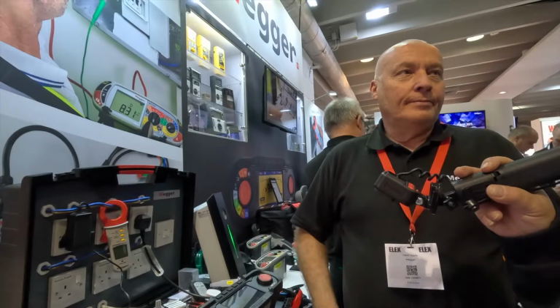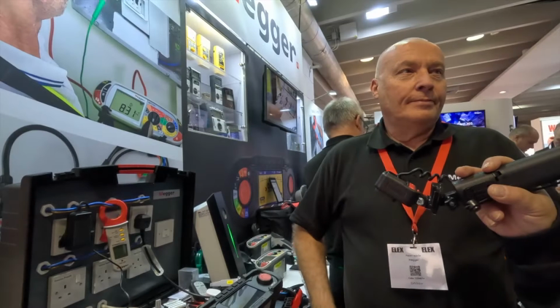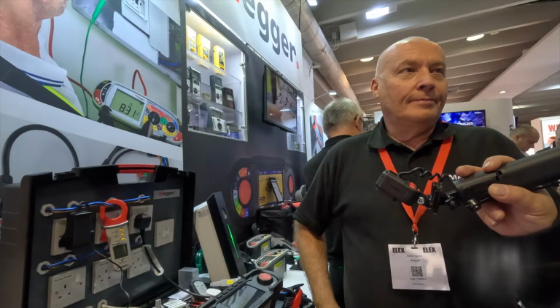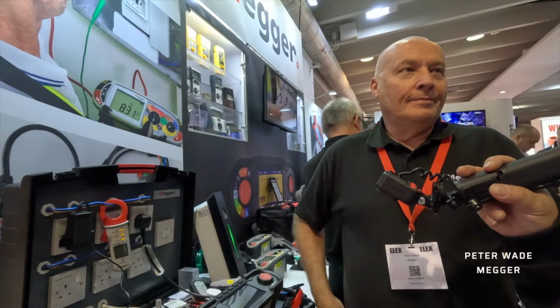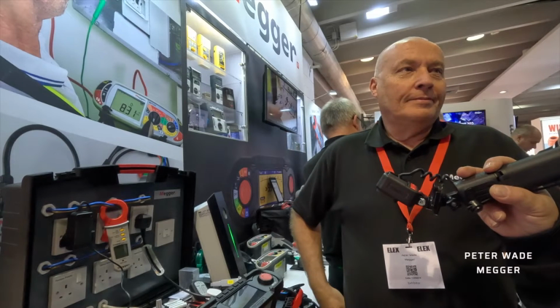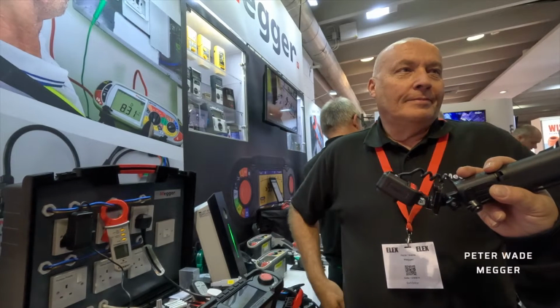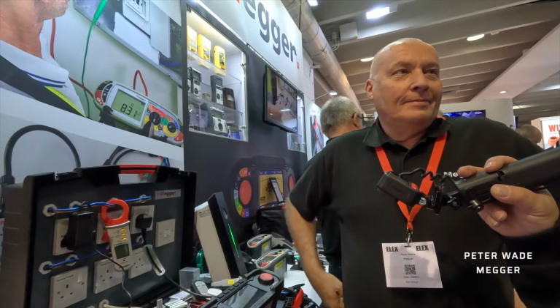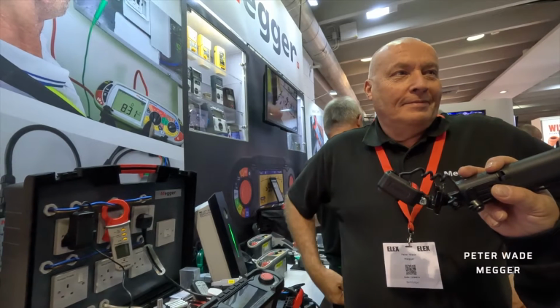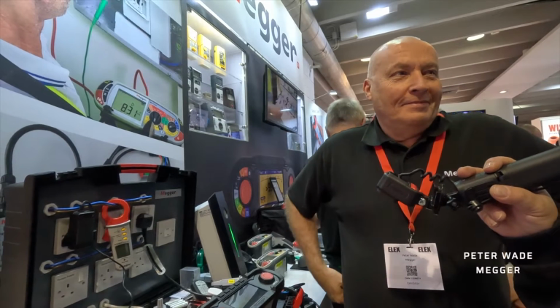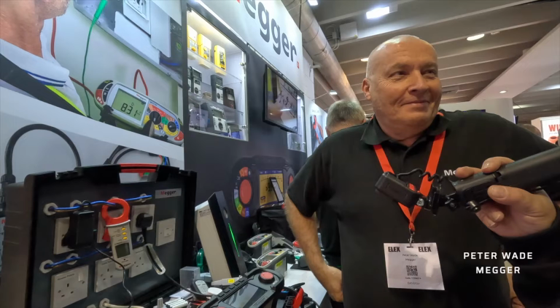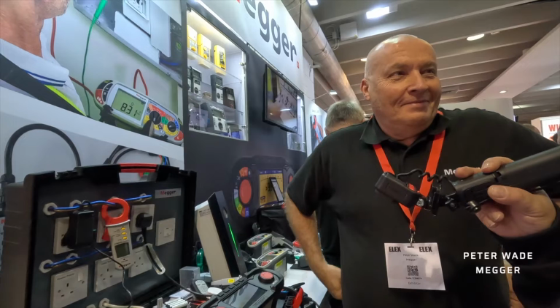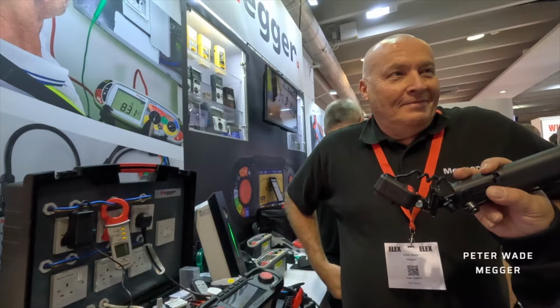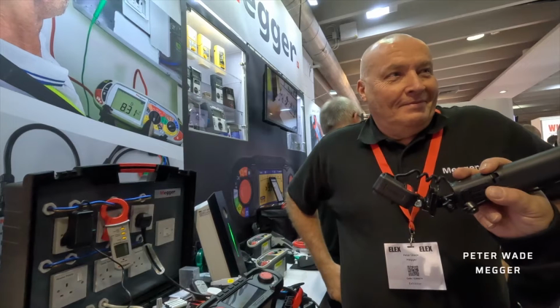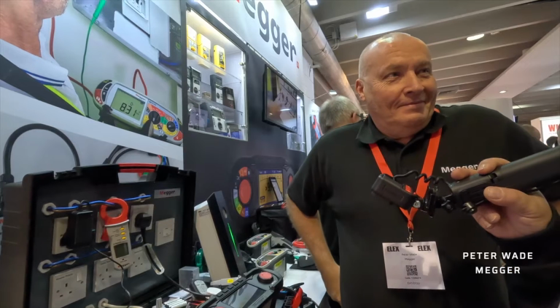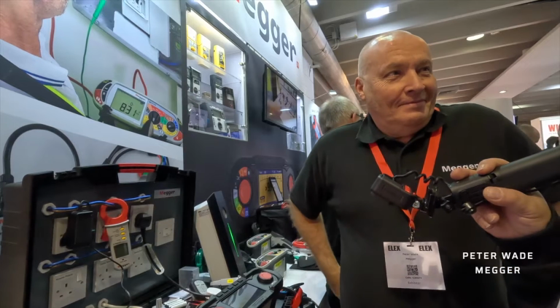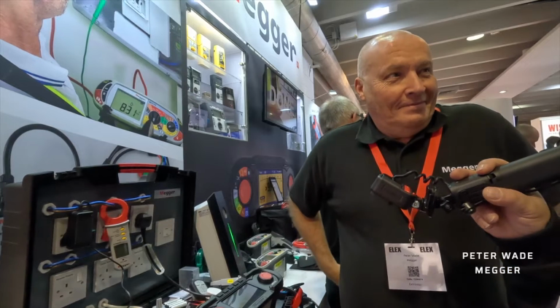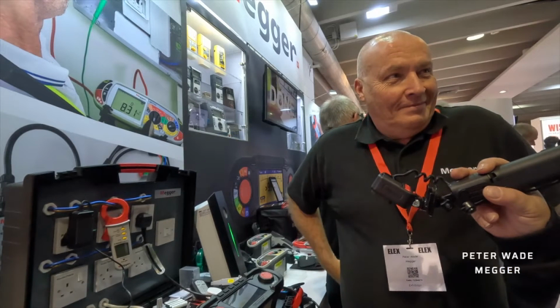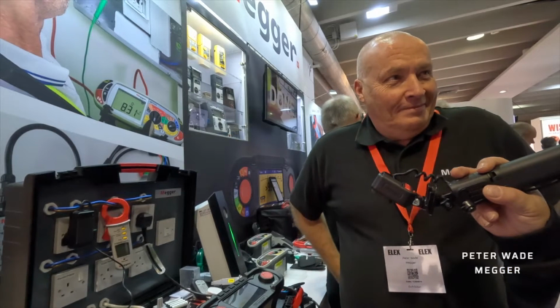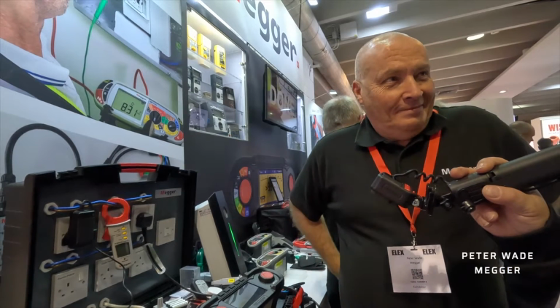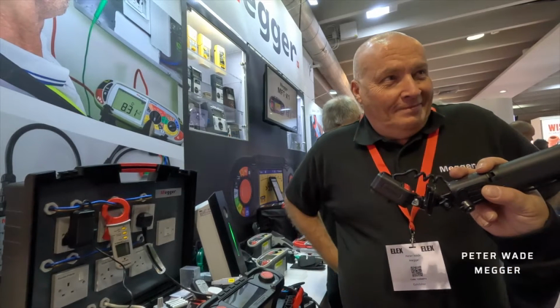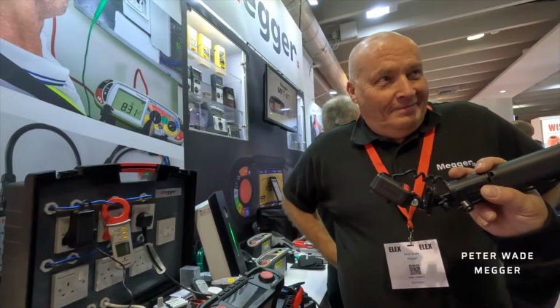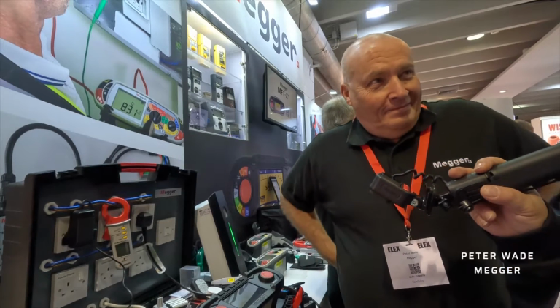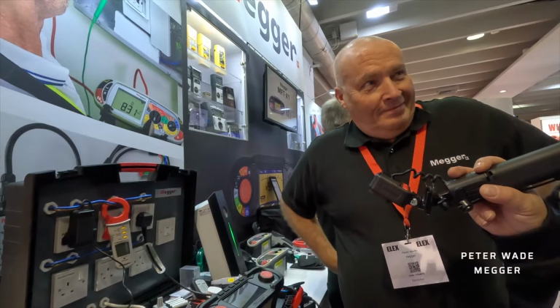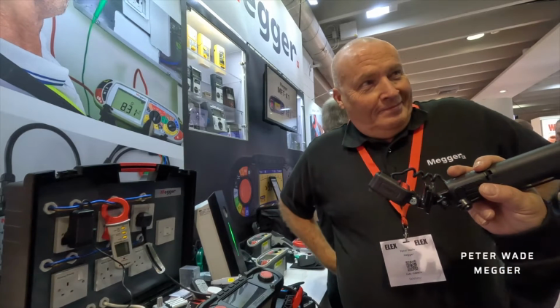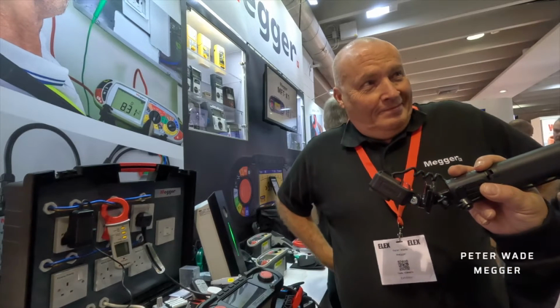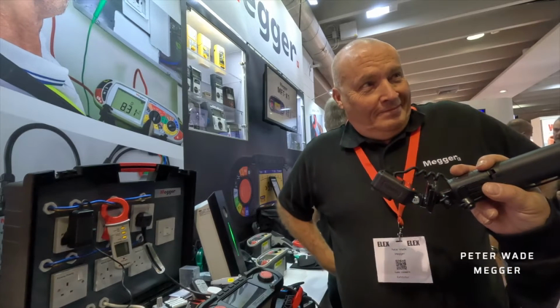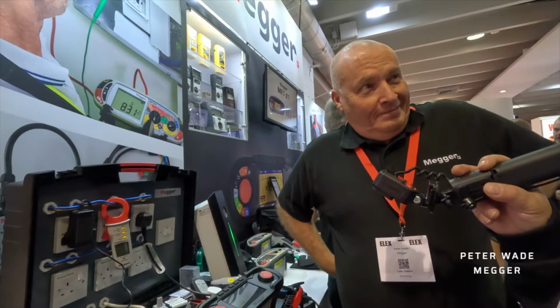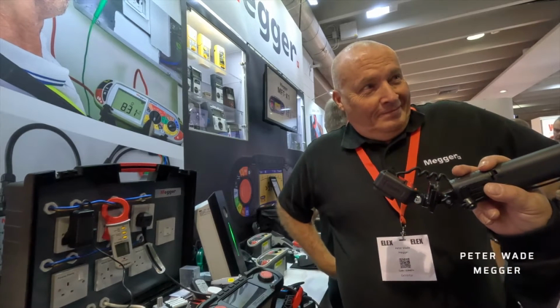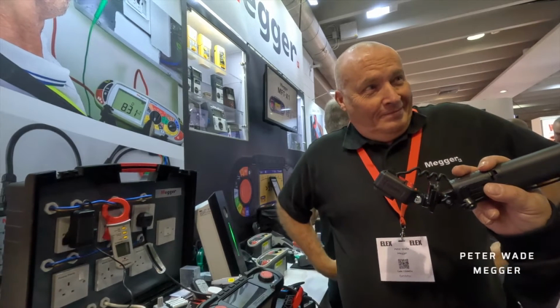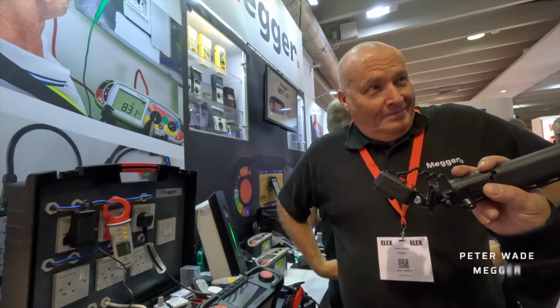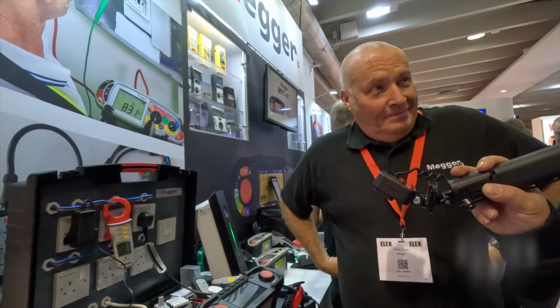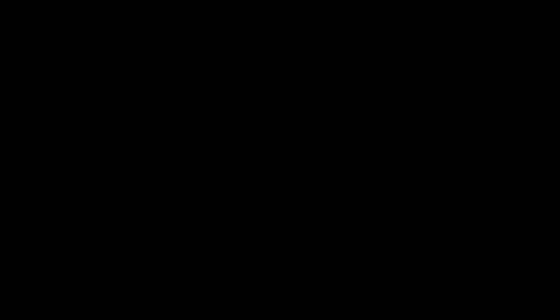Hi Peter, could you tell us about the new multifunction tester — what's new, and is it going to be another game changer for Mega?